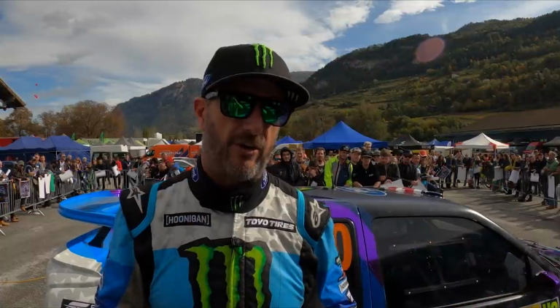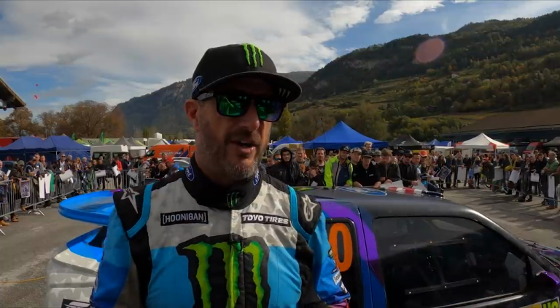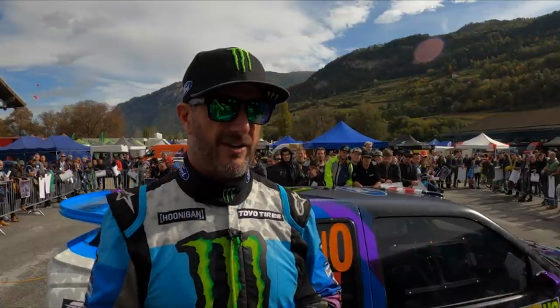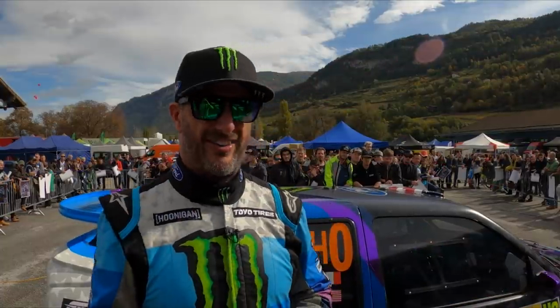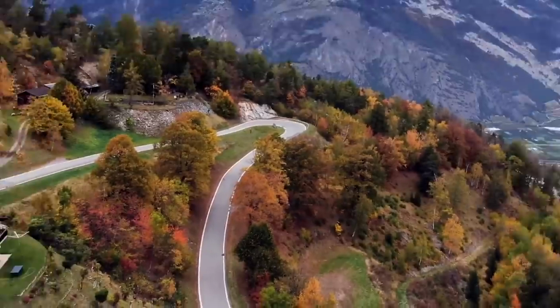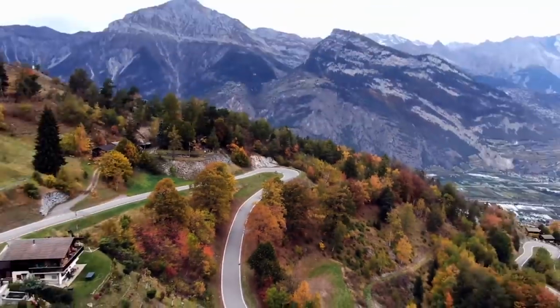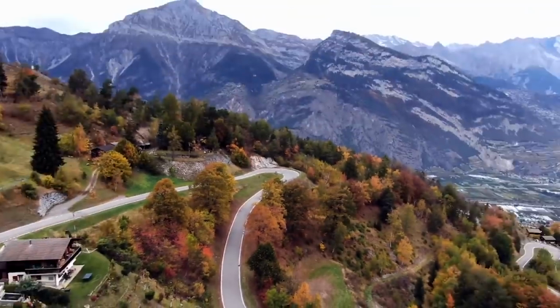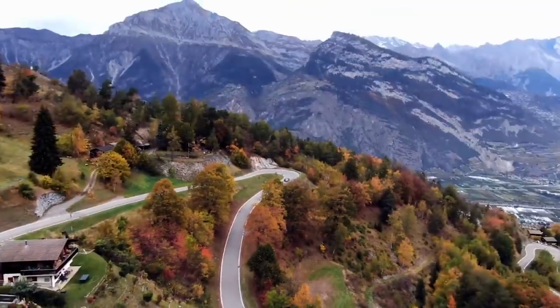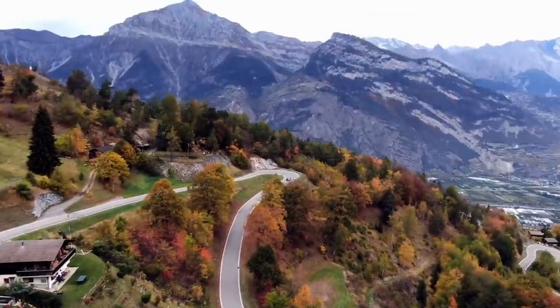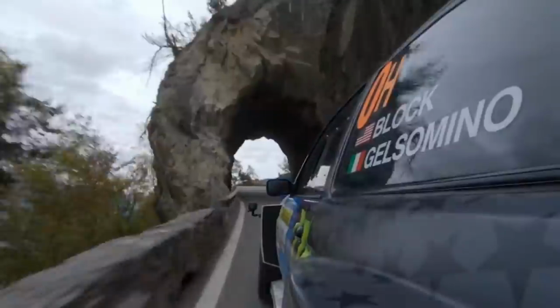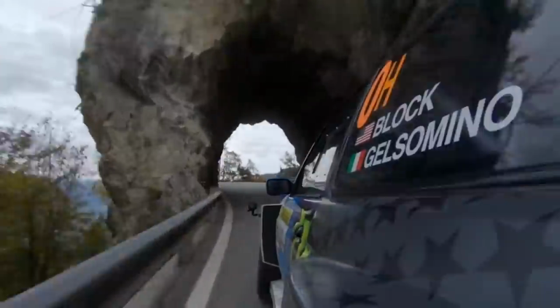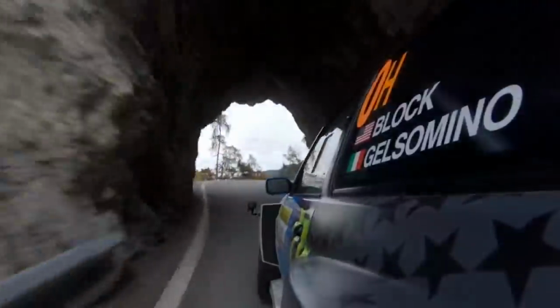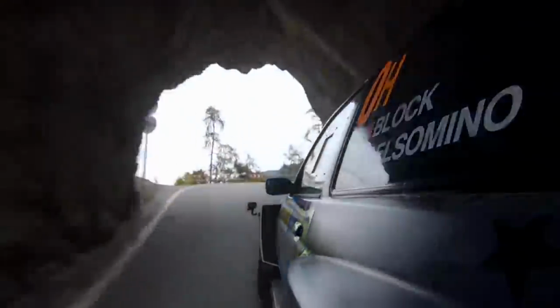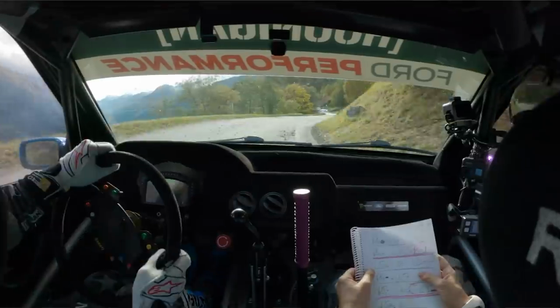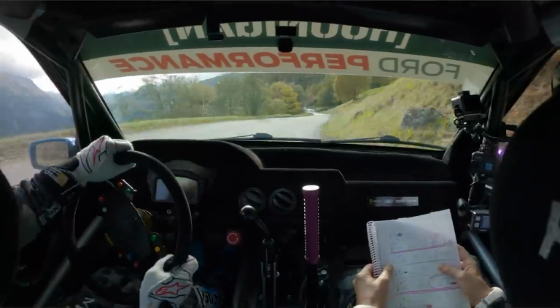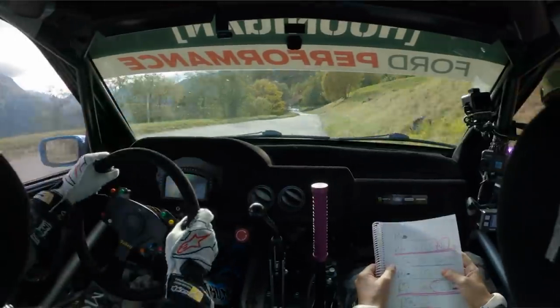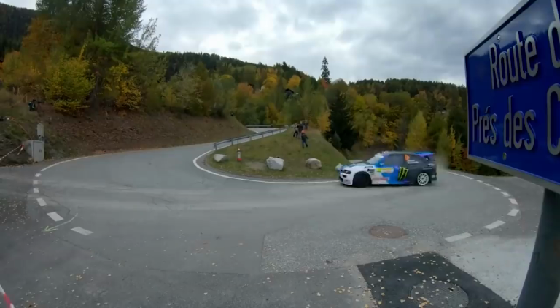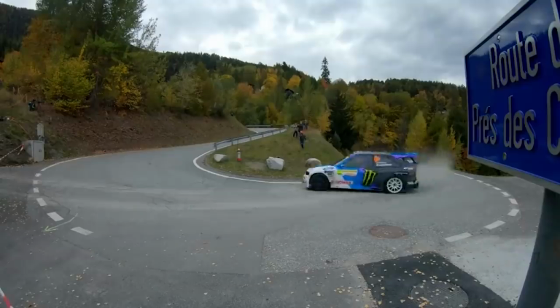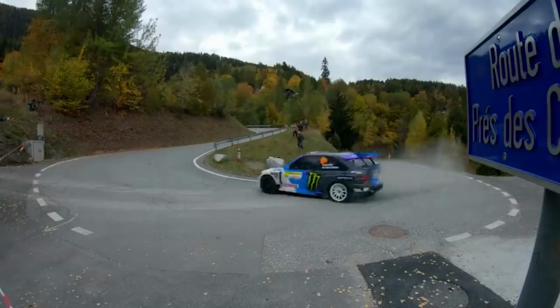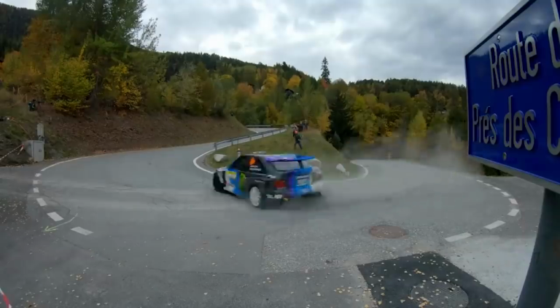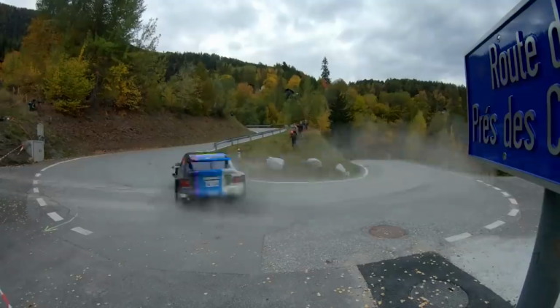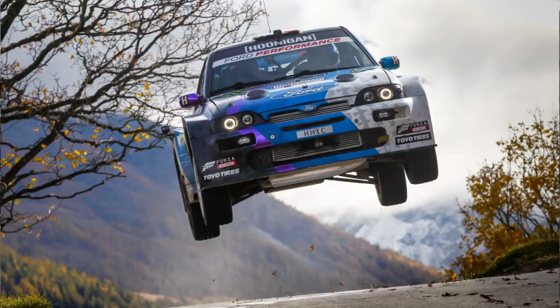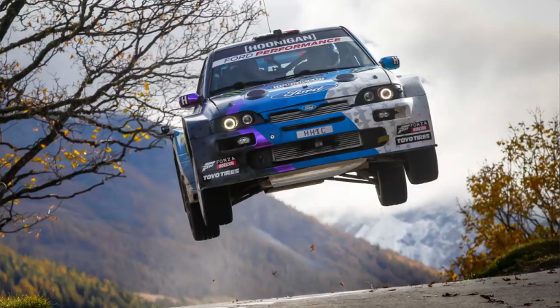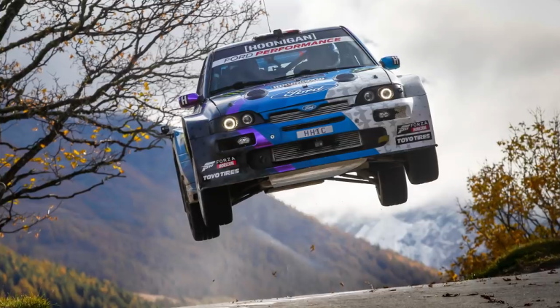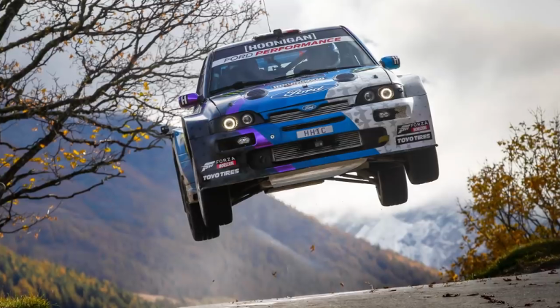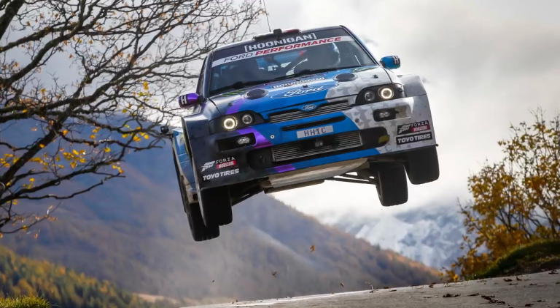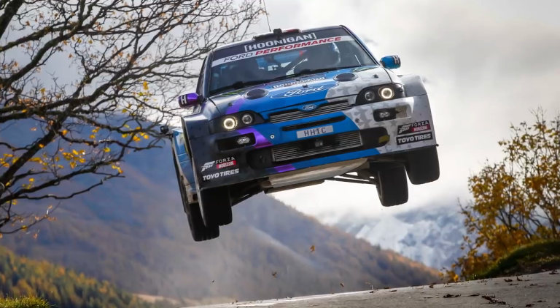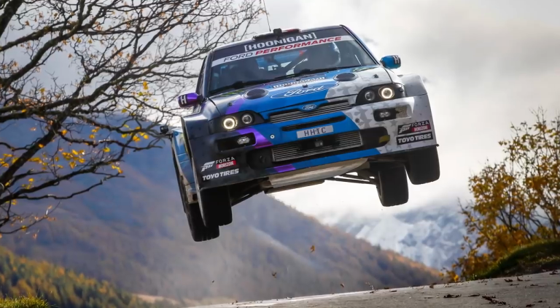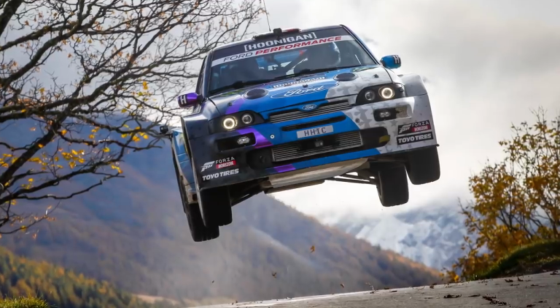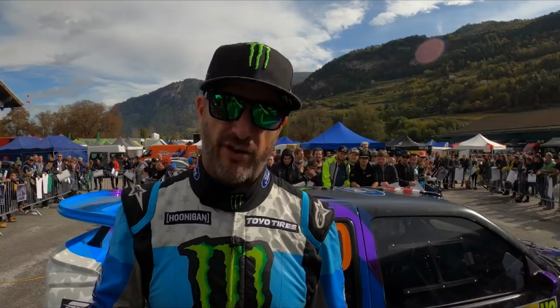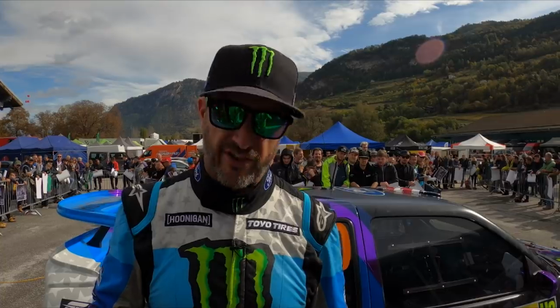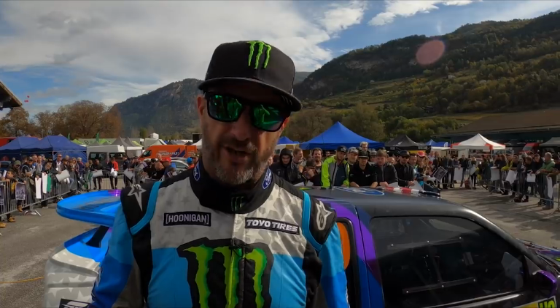The stages here are incredible: wide roads, fast roads, tons of hairpins, jumps — so enjoy this in-car.